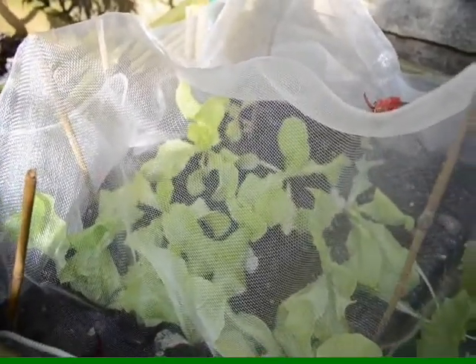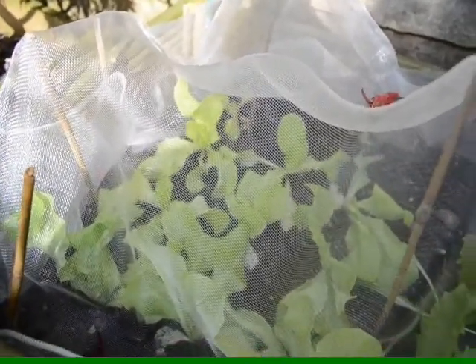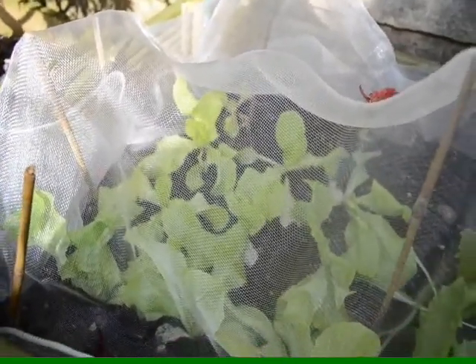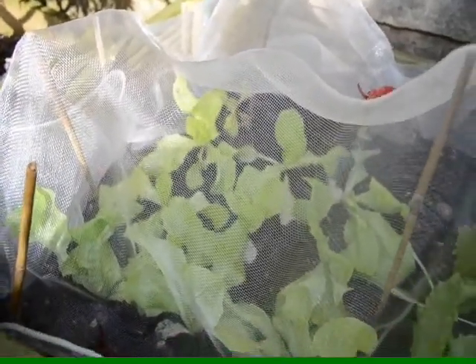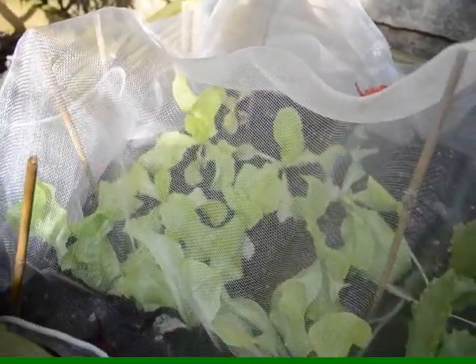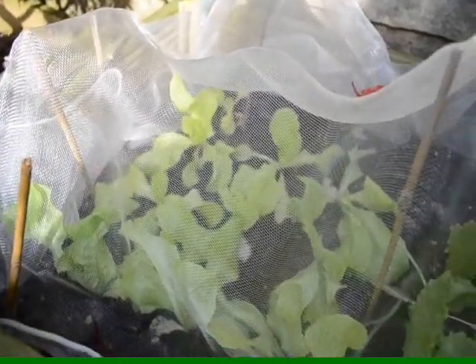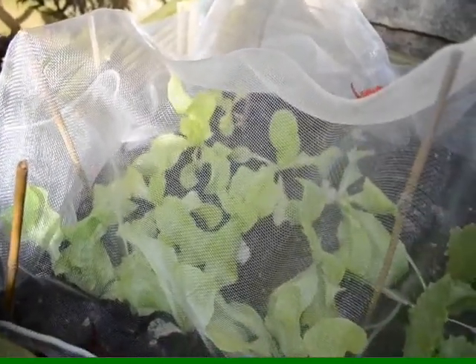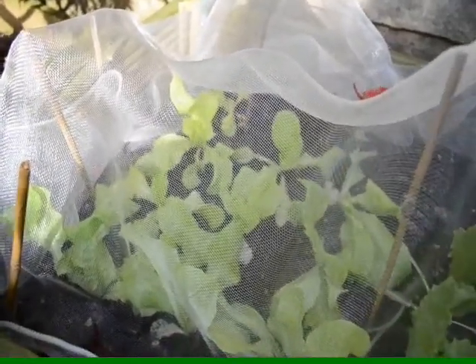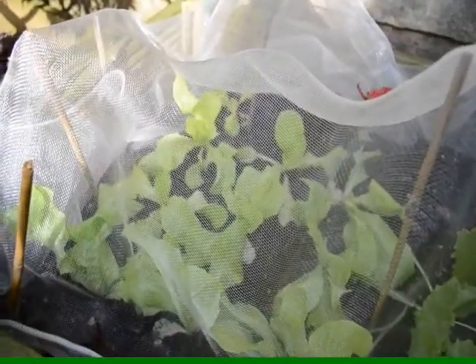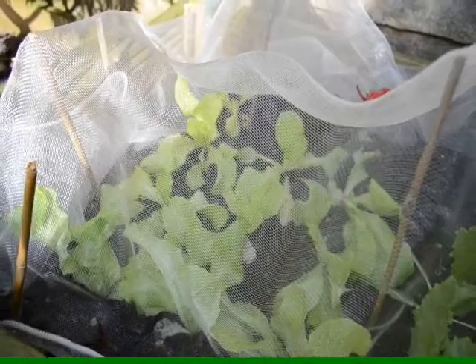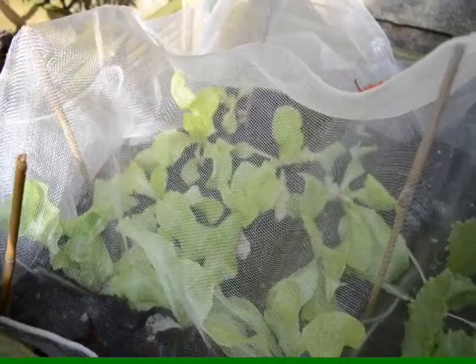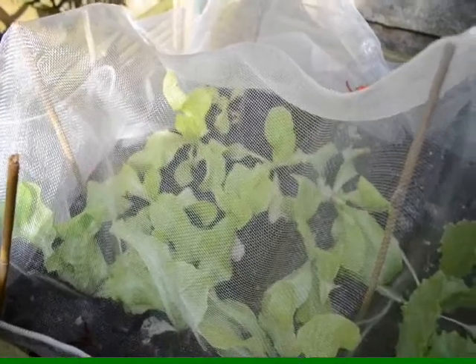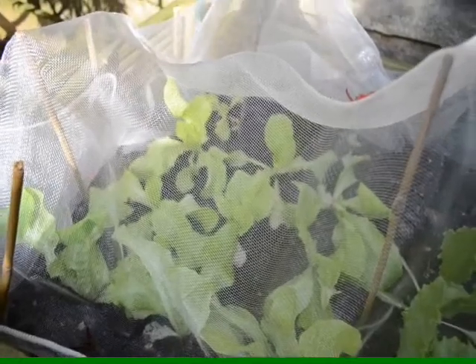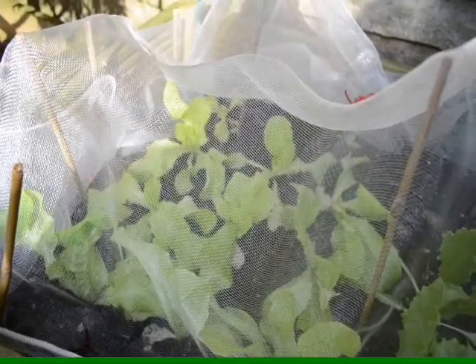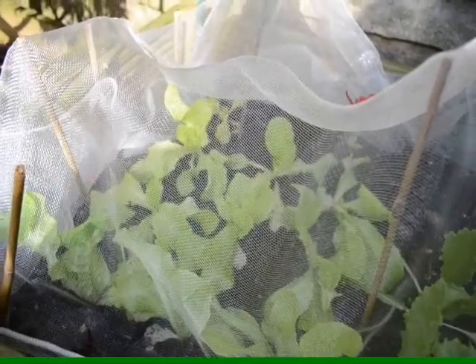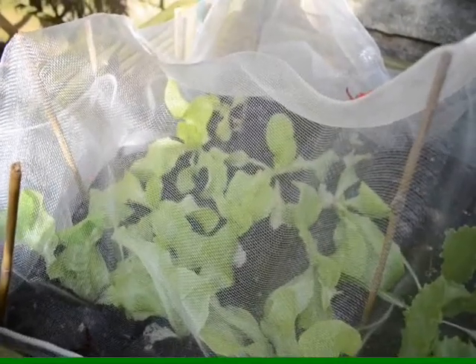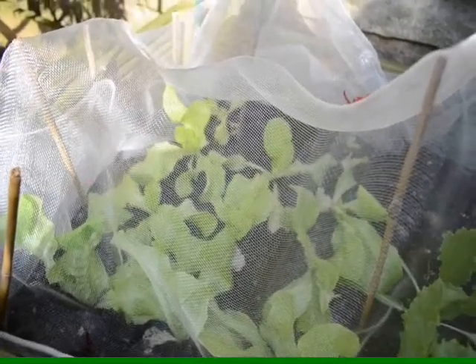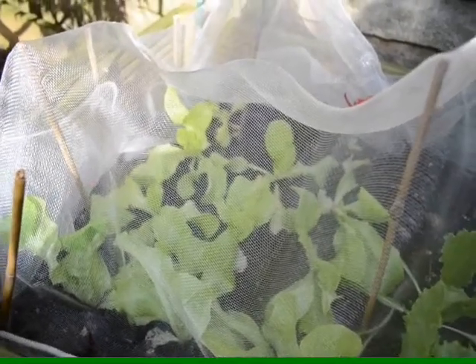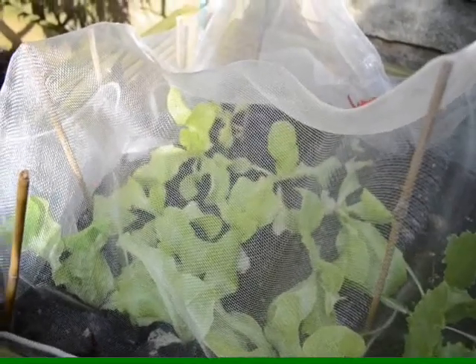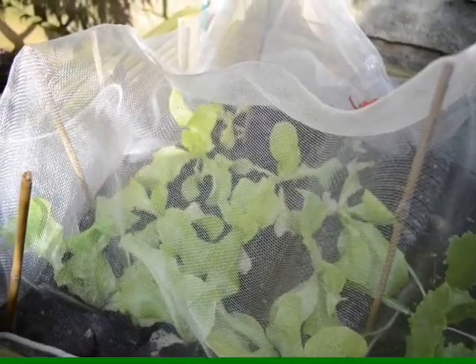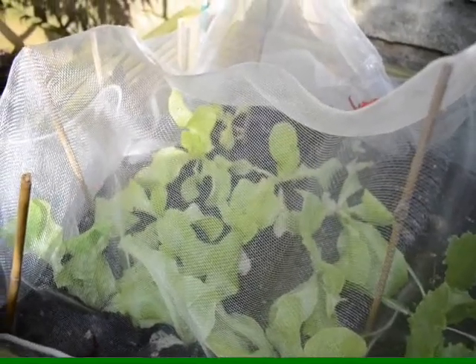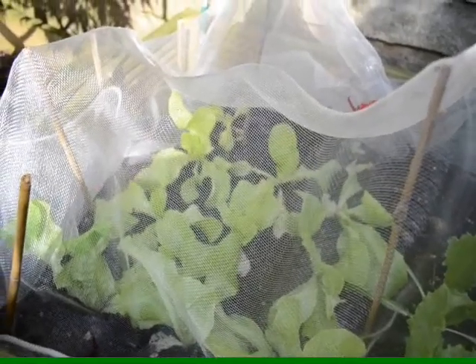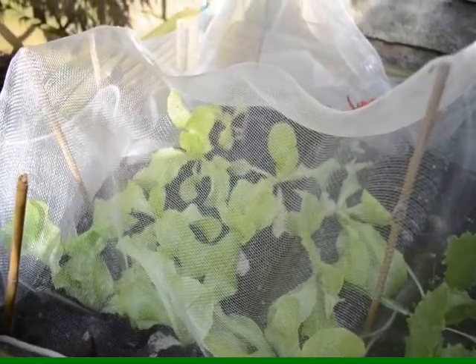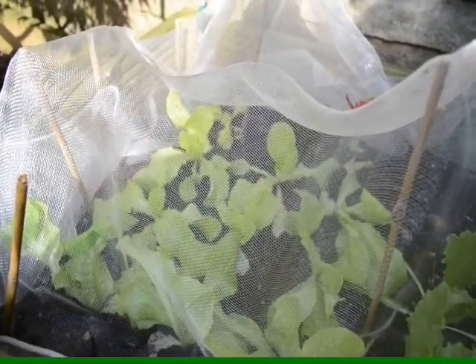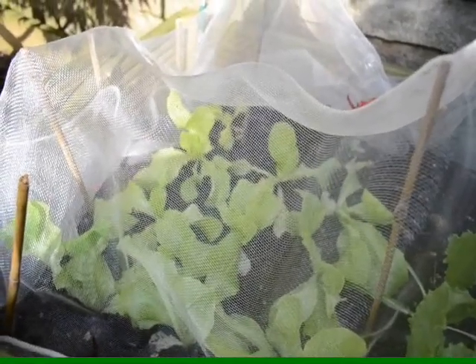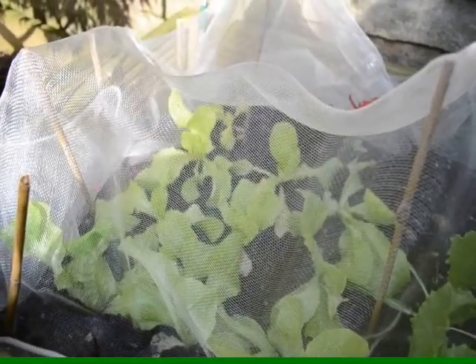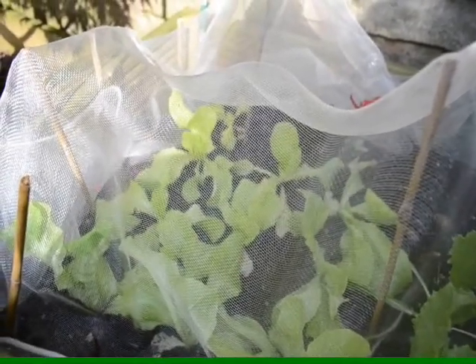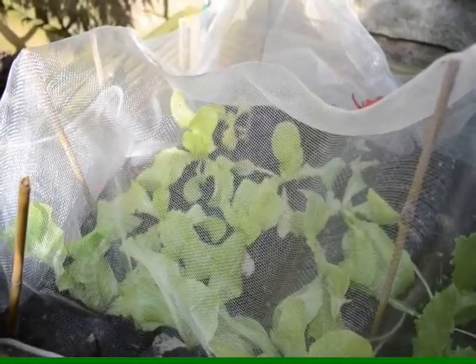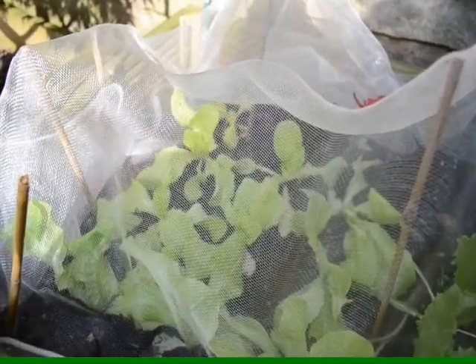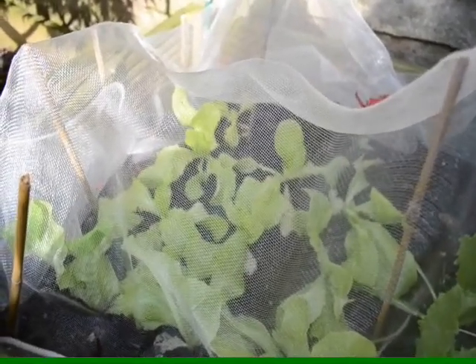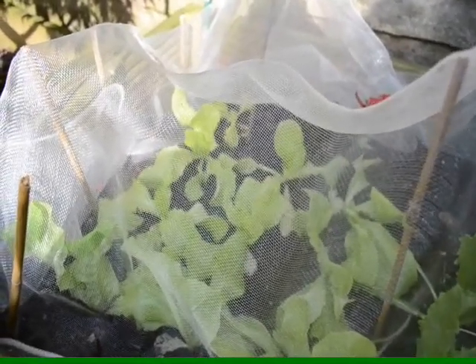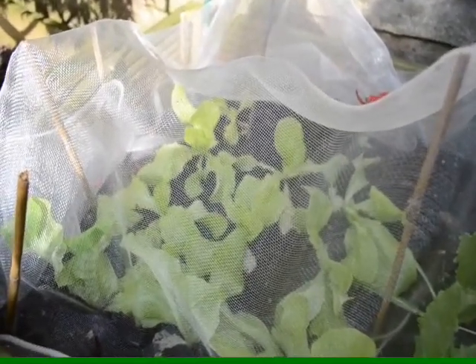That just goes to show that the hydroponic system does work. I'll keep tuned for more updates.